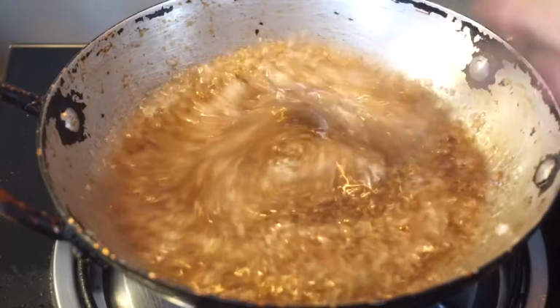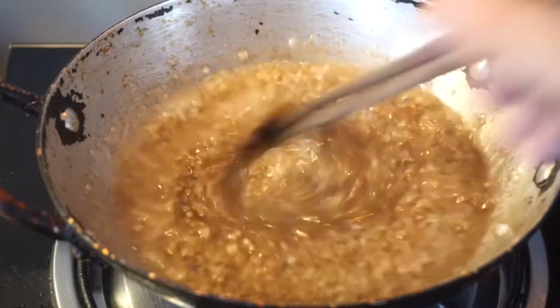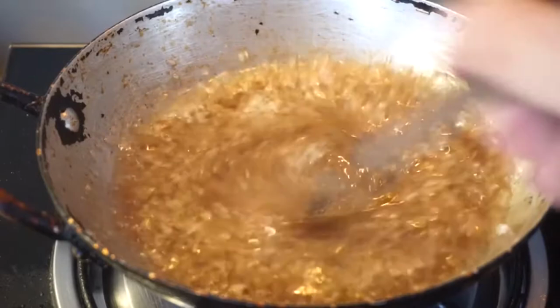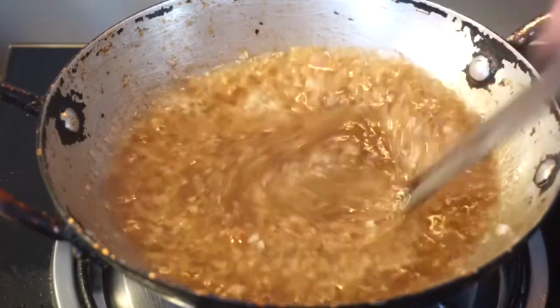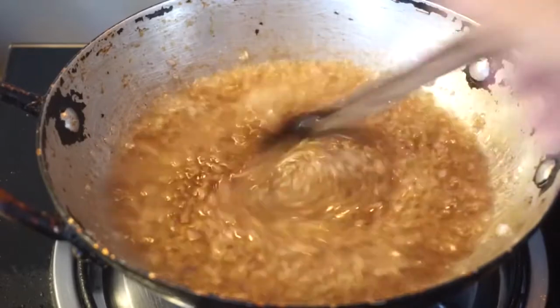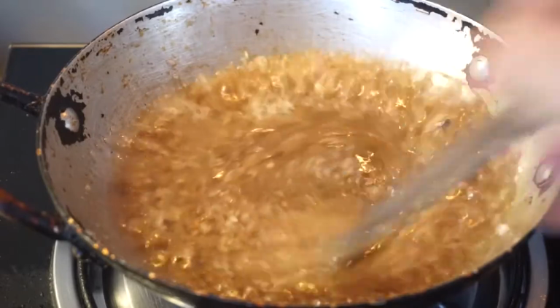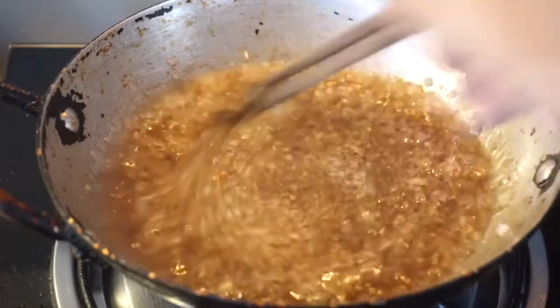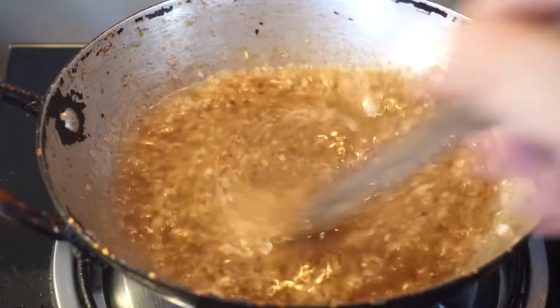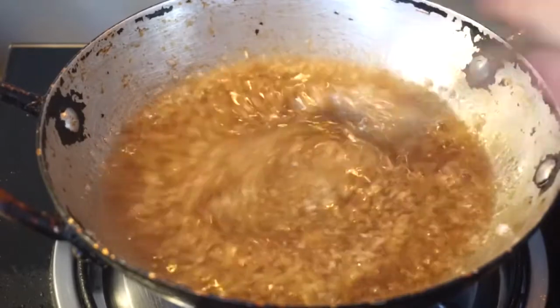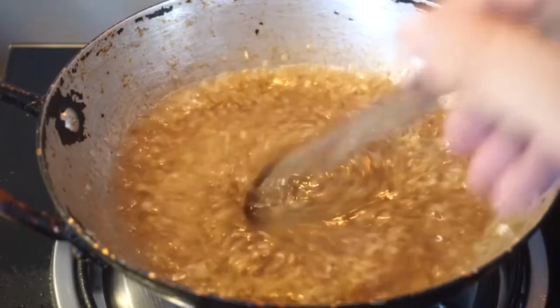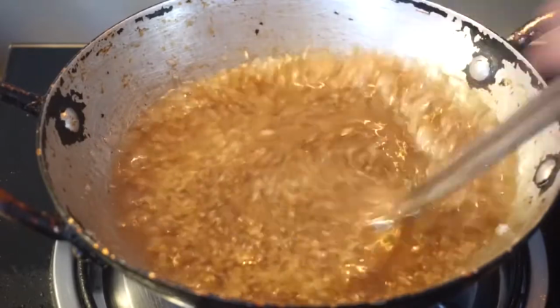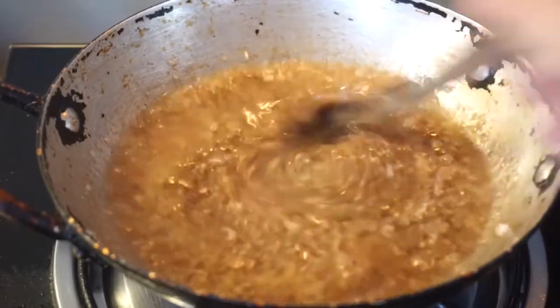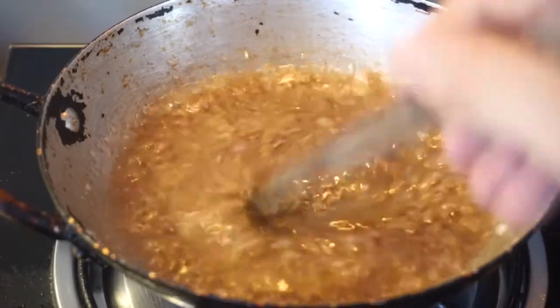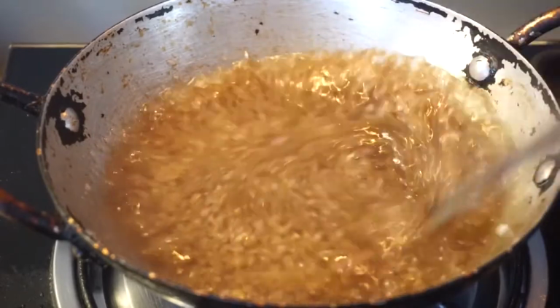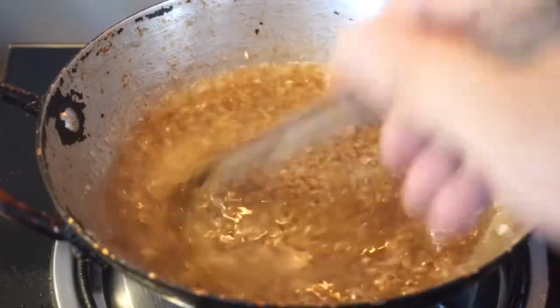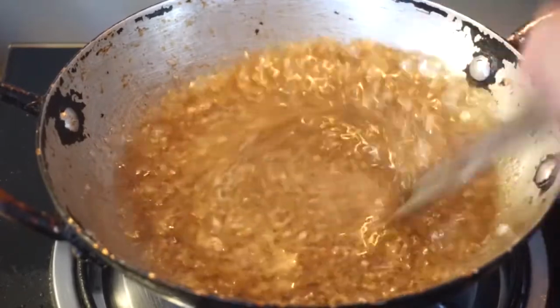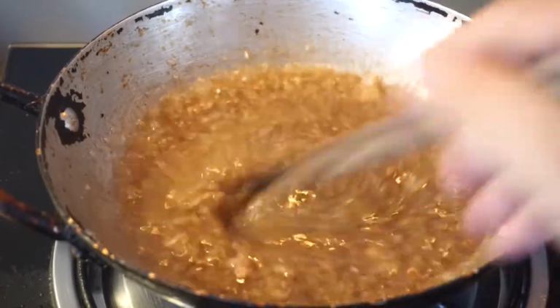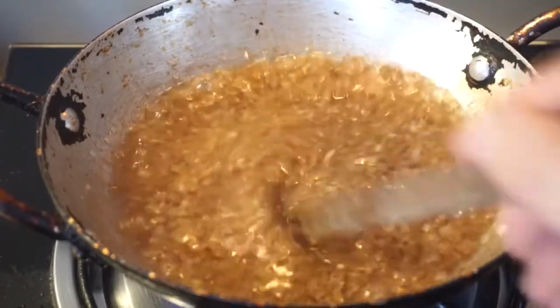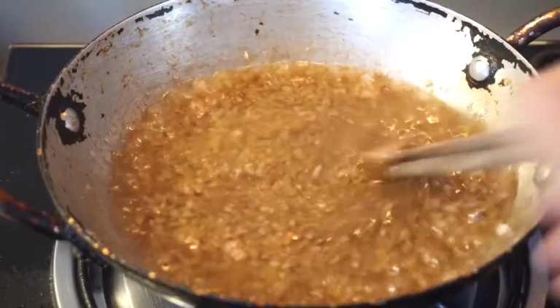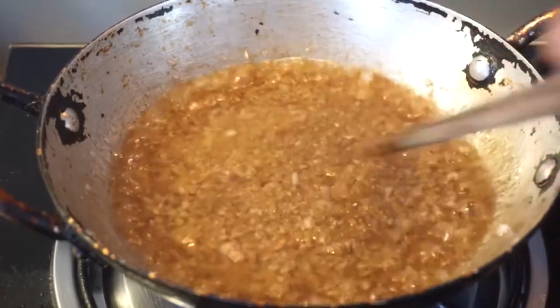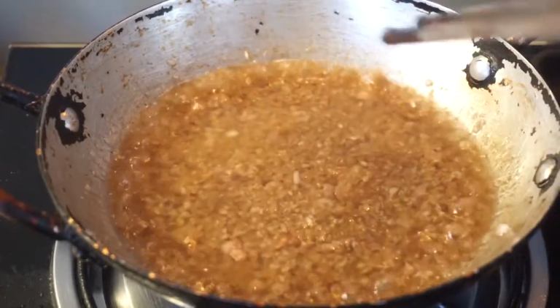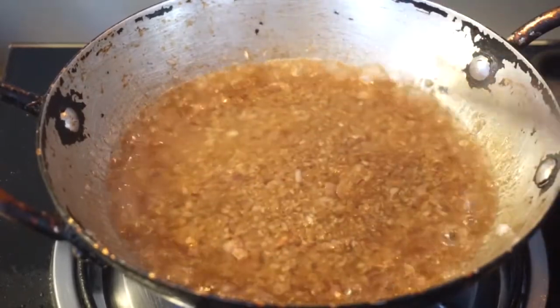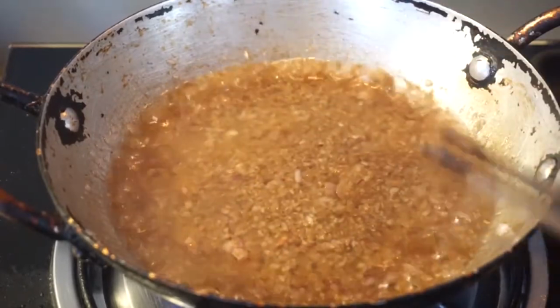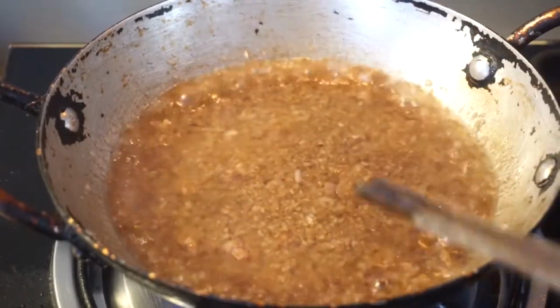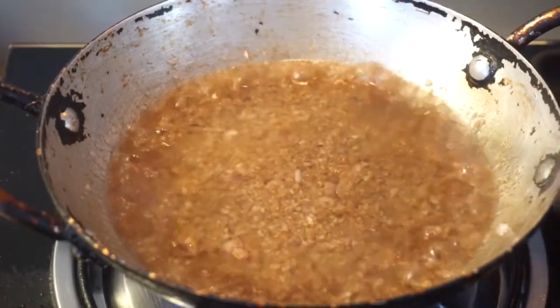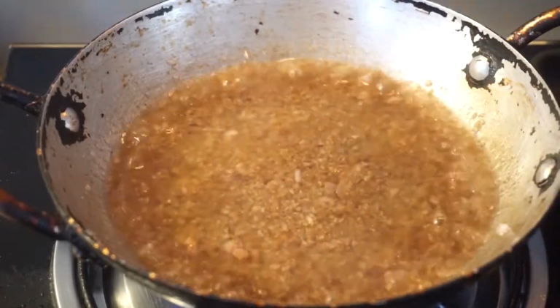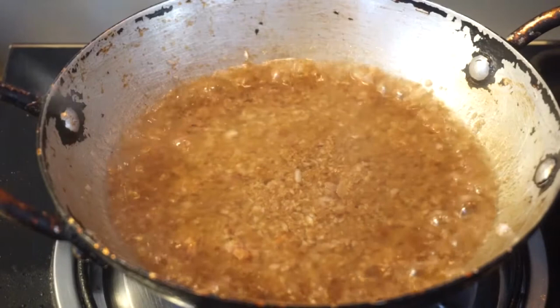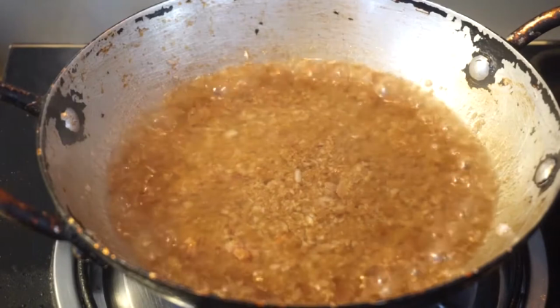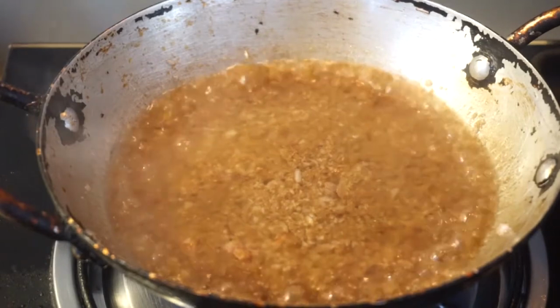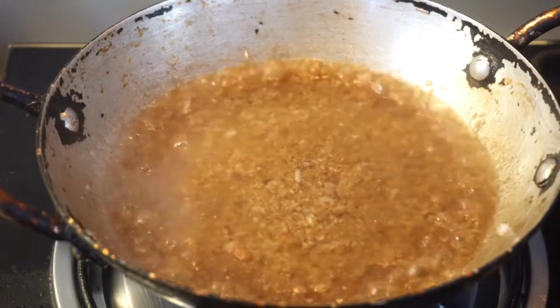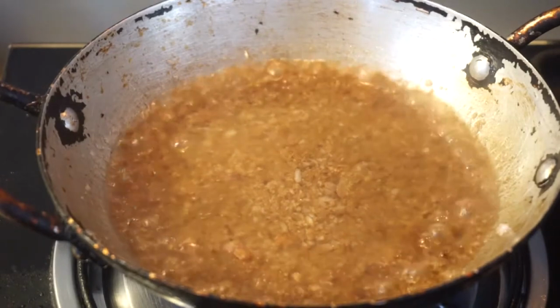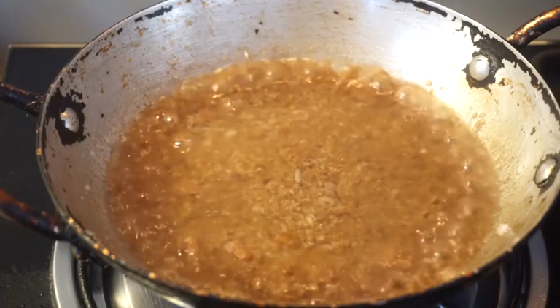Do you want to add hot water? I'm going to add some hot water in my pan. It's hot water.